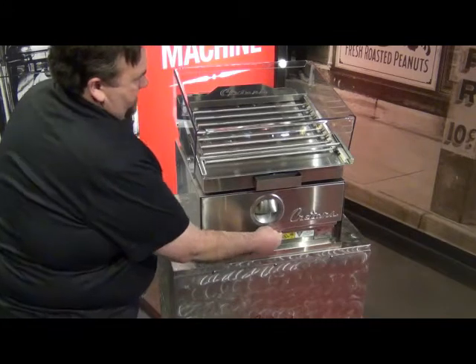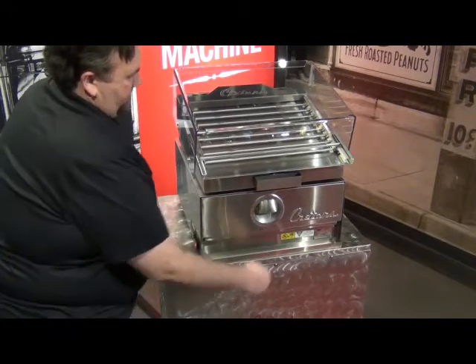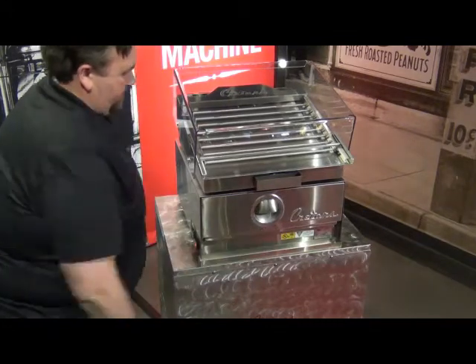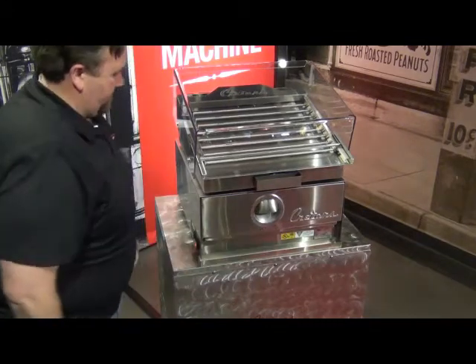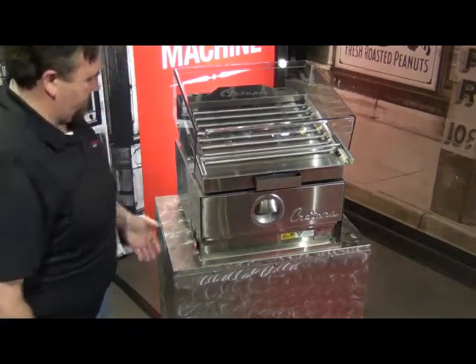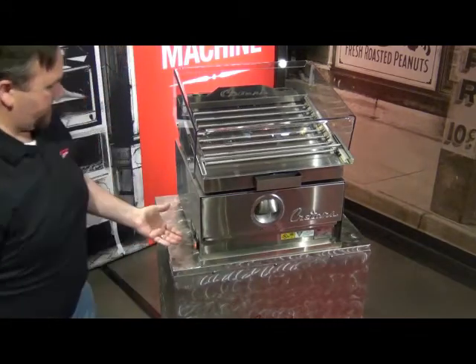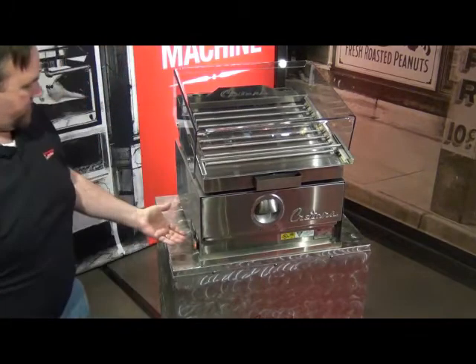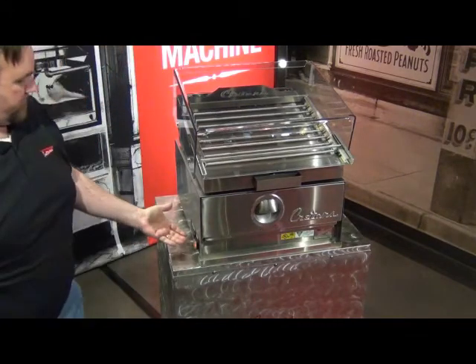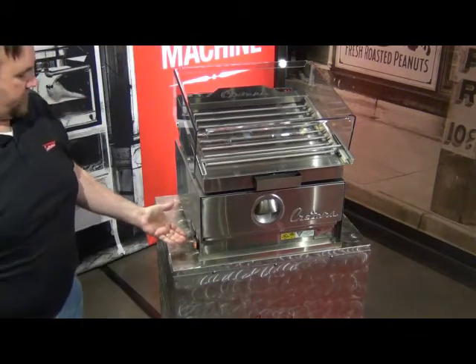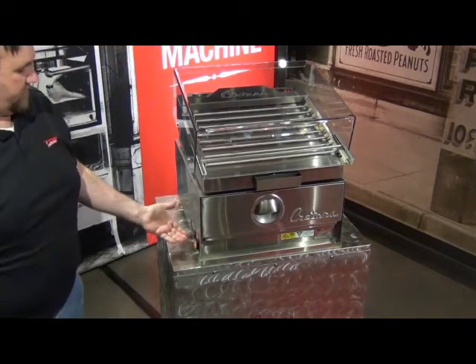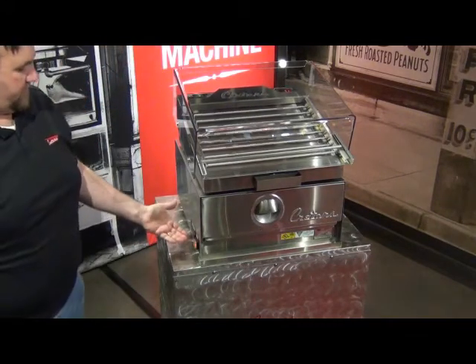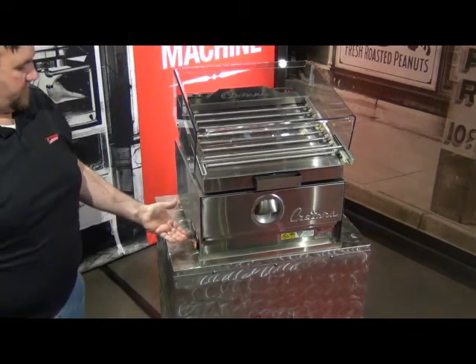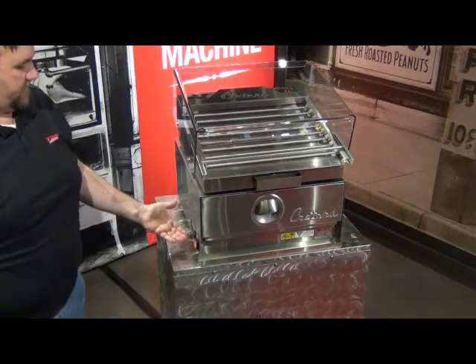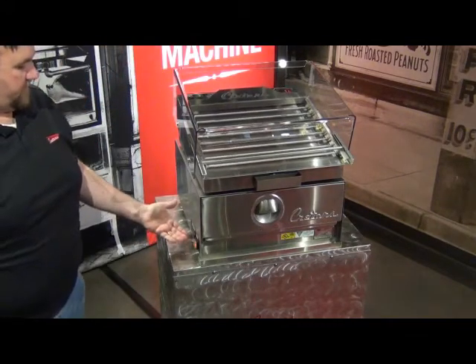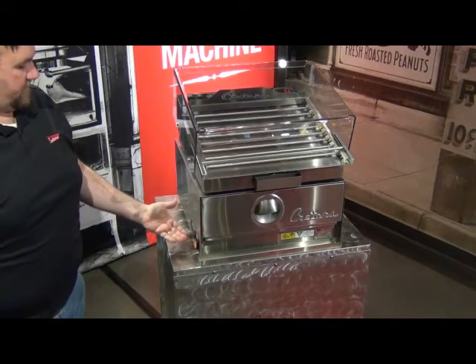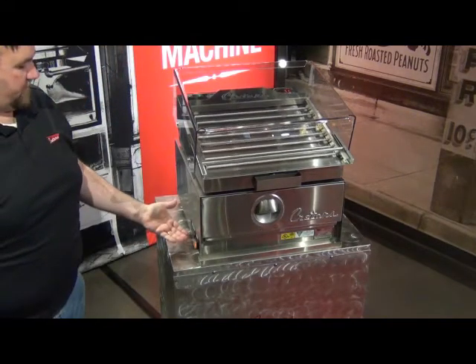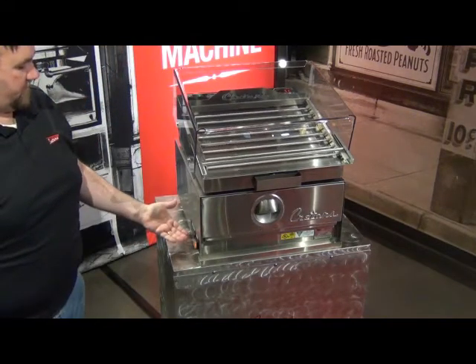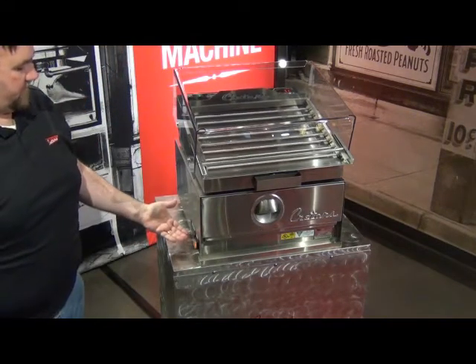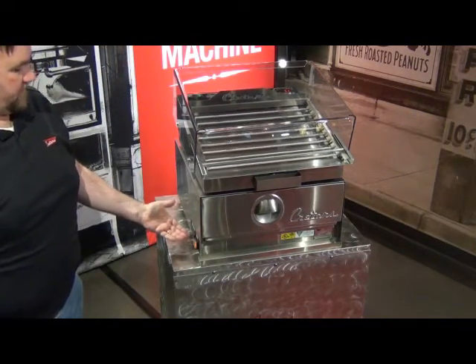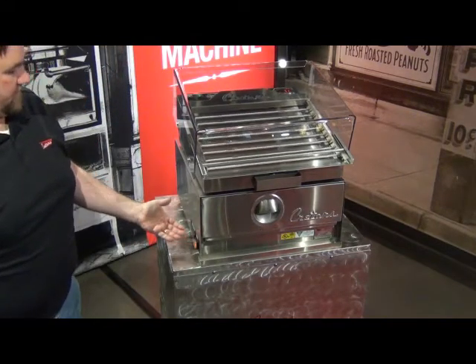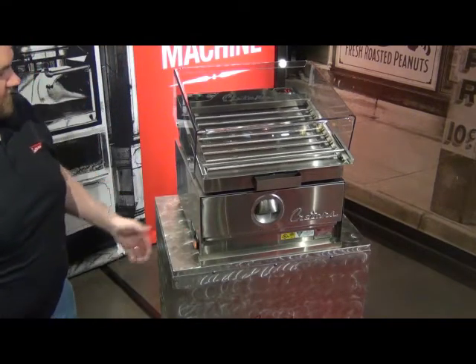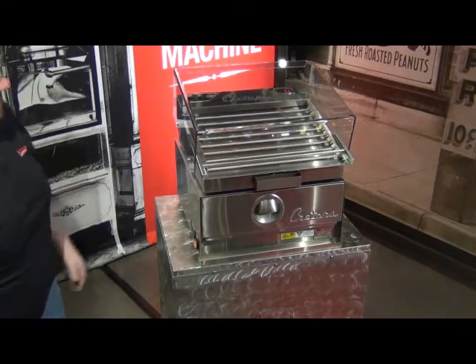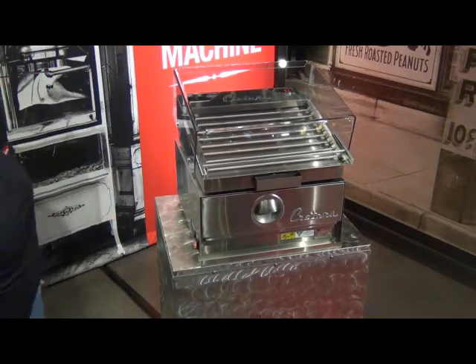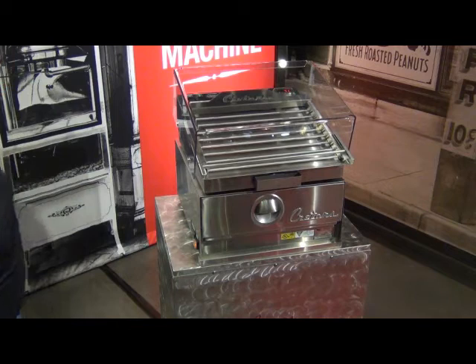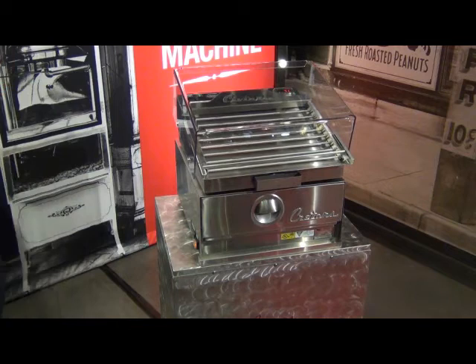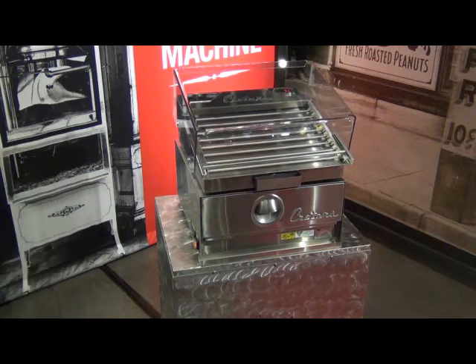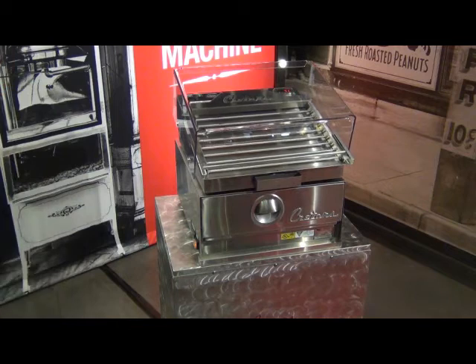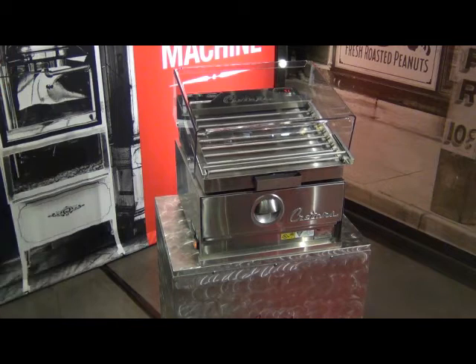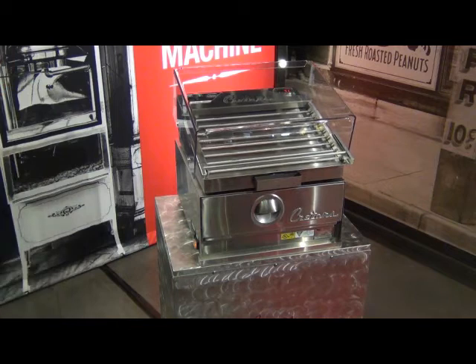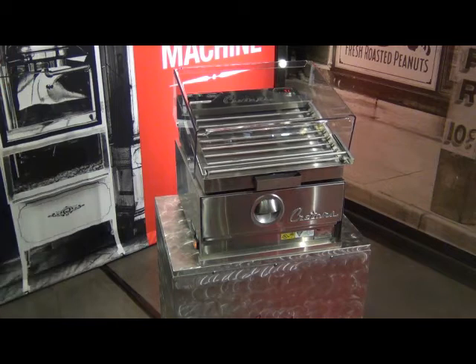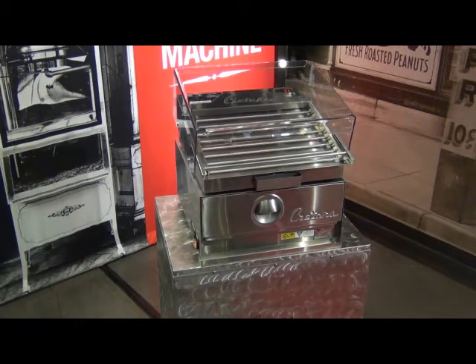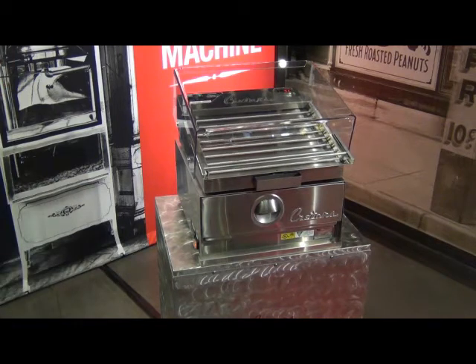An optional digital controller is available to control the amount of humidity by setting different temperatures on this warmer.